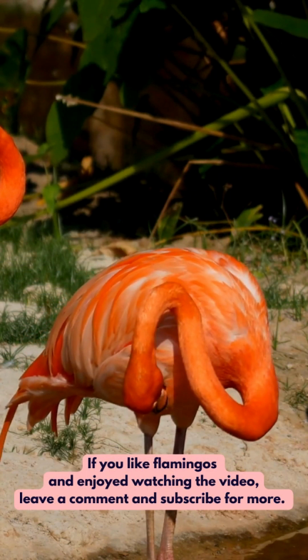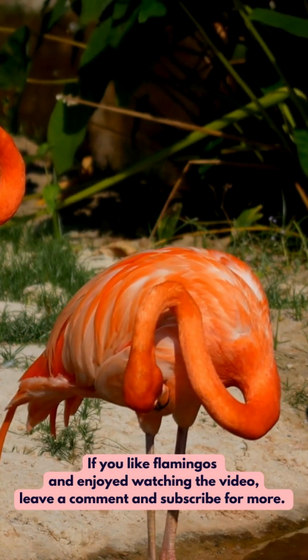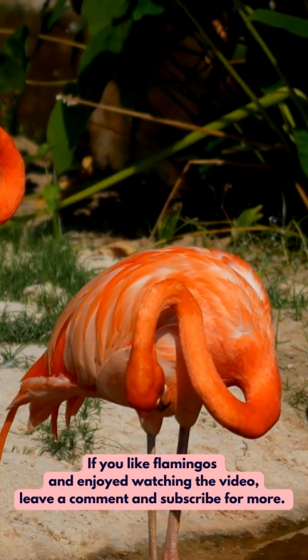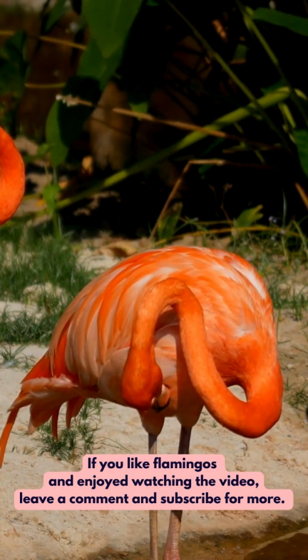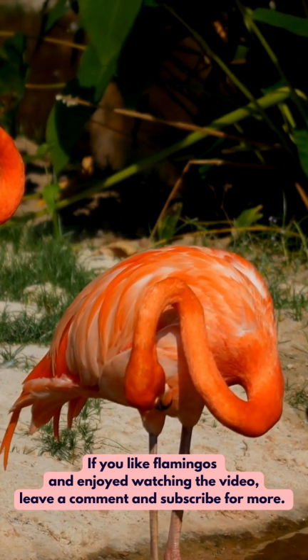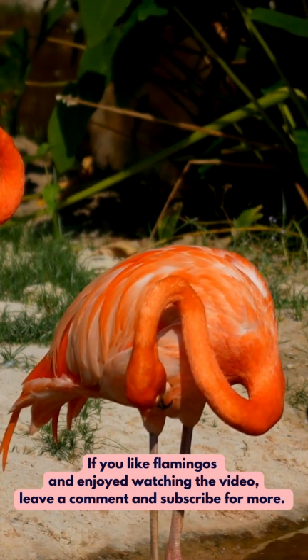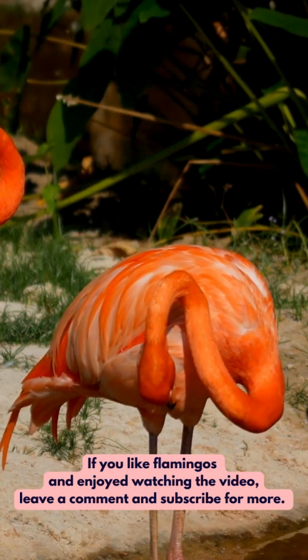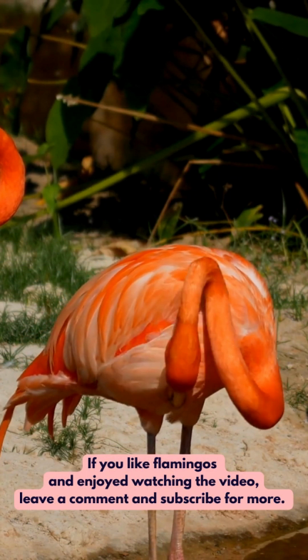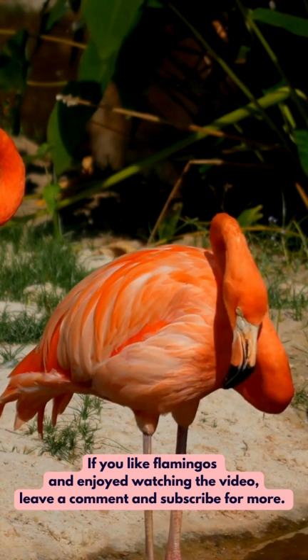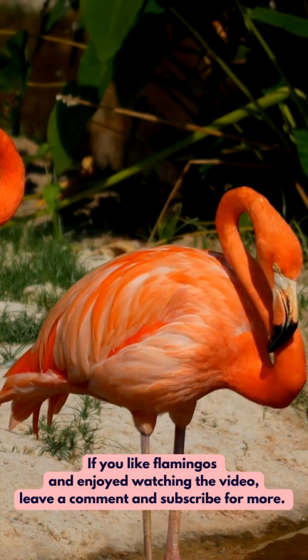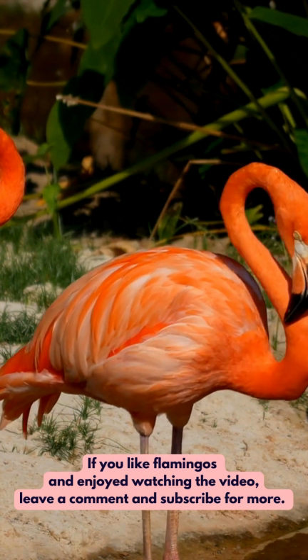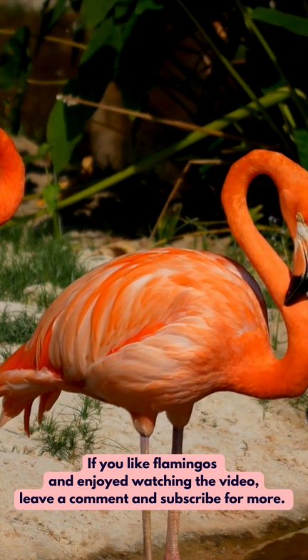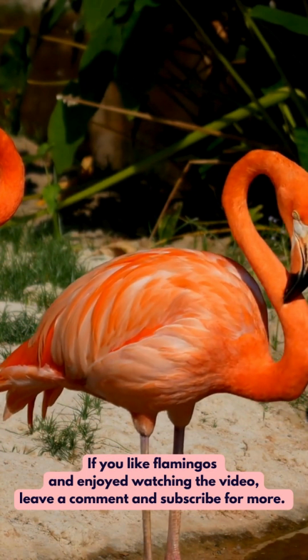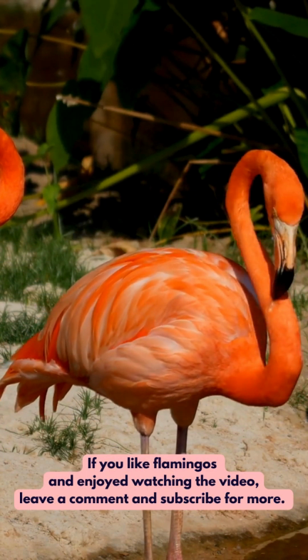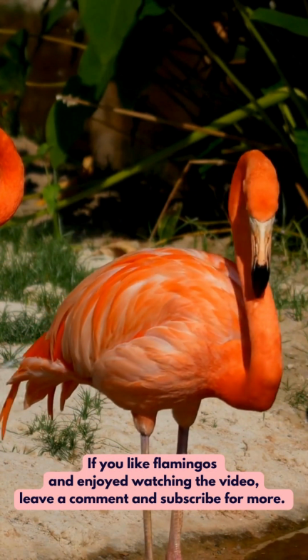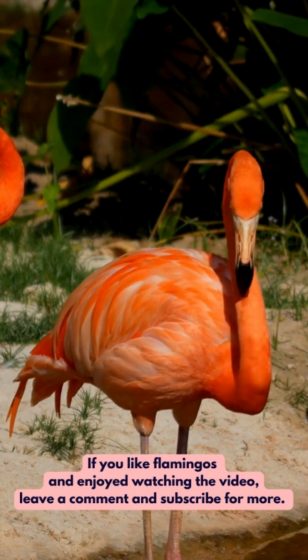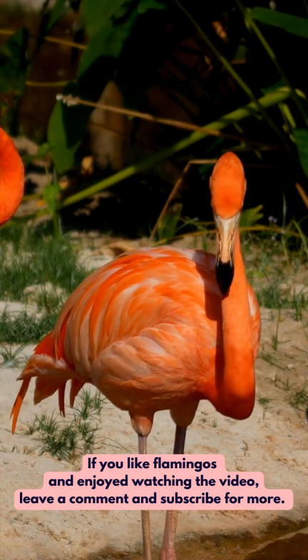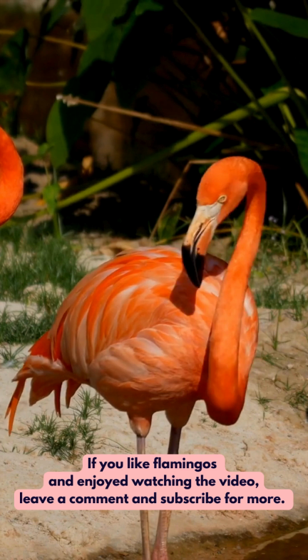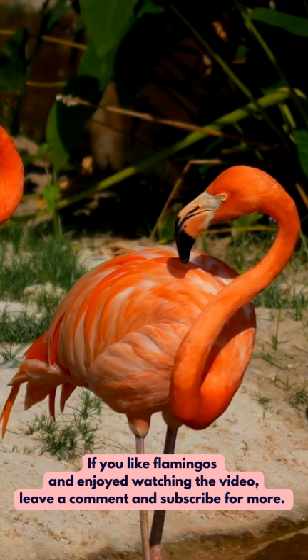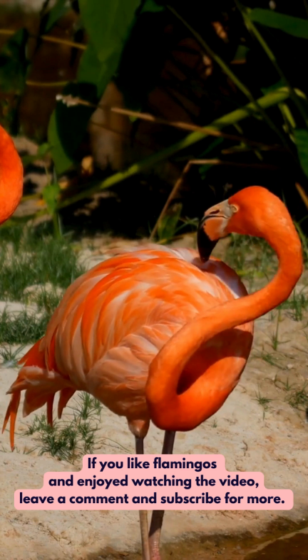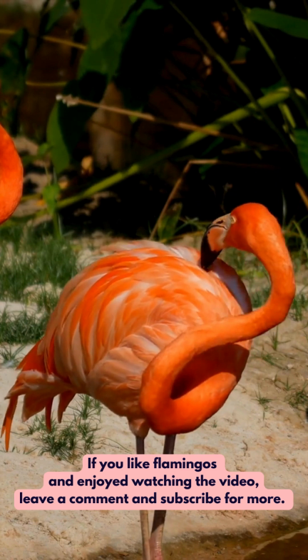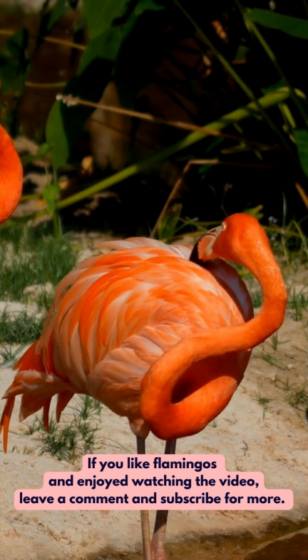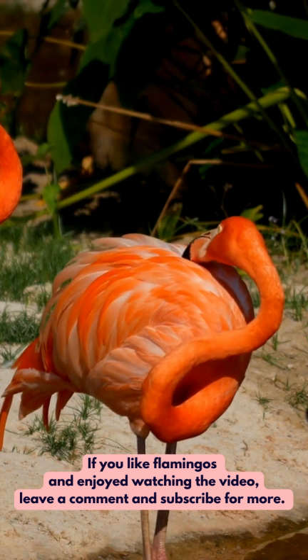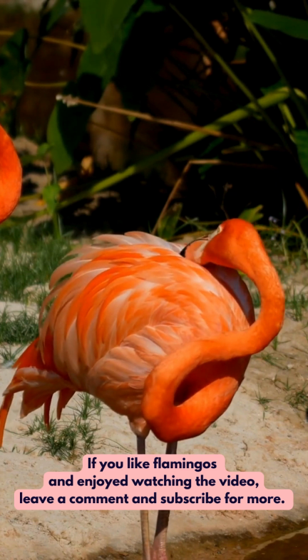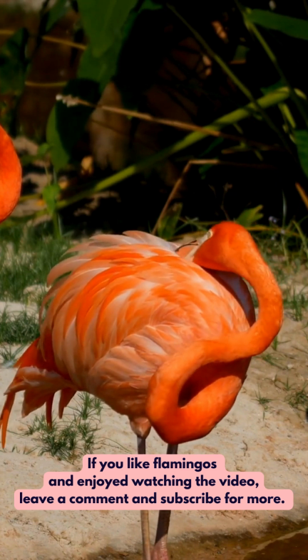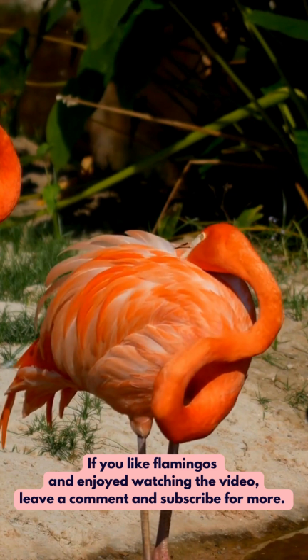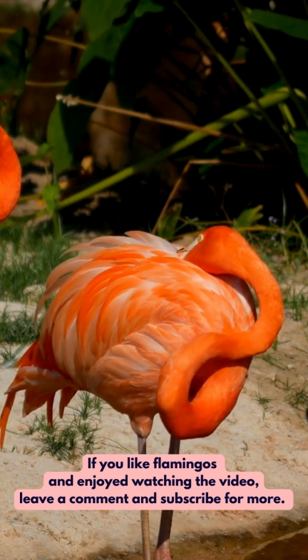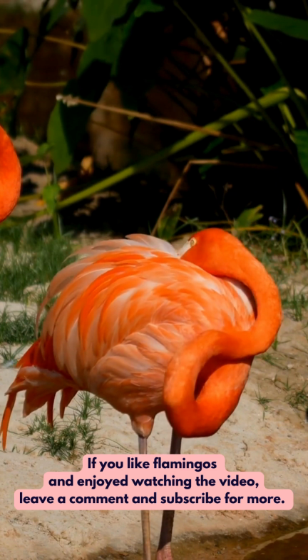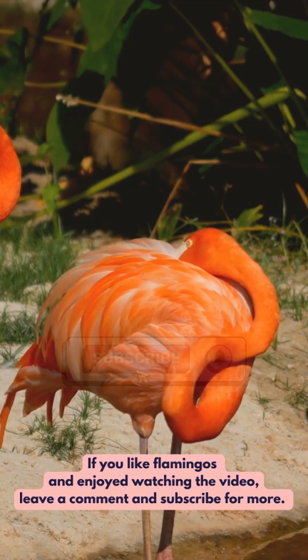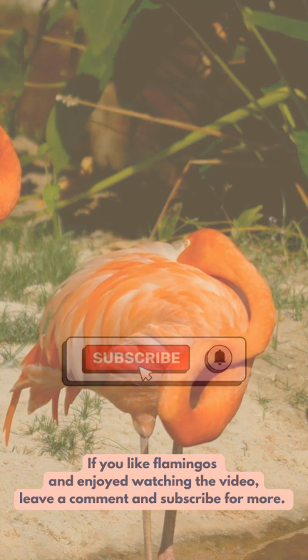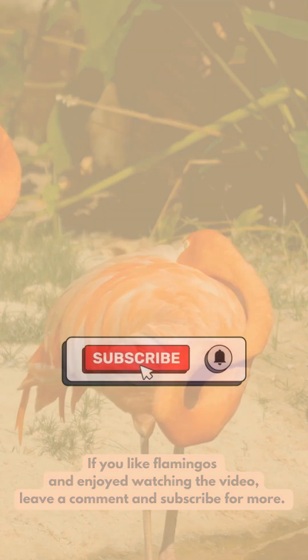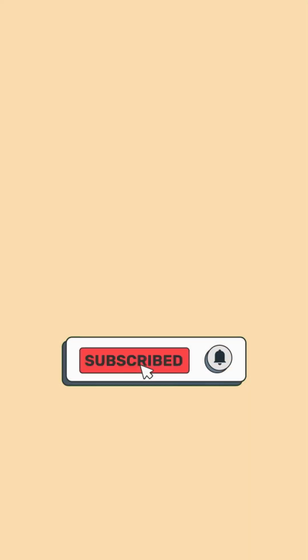If you like flamingos and enjoyed watching the video, leave a comment and subscribe for more.